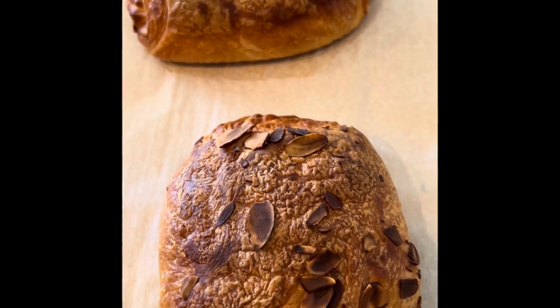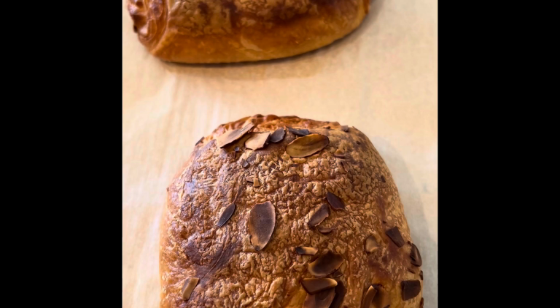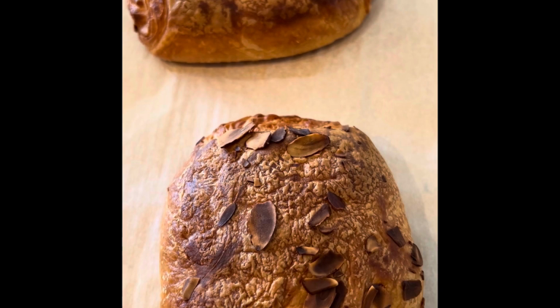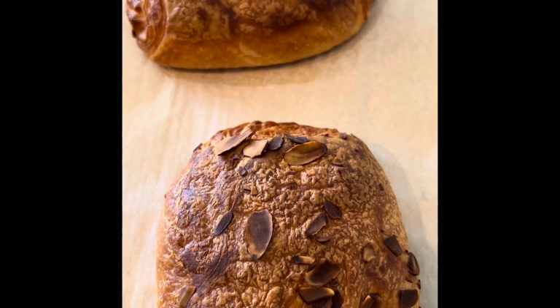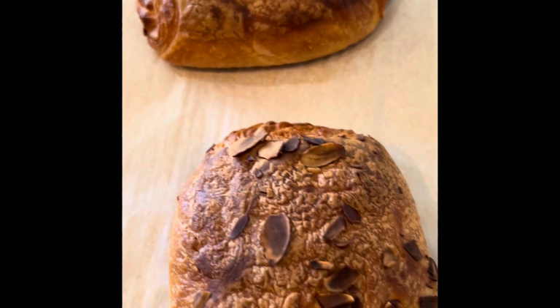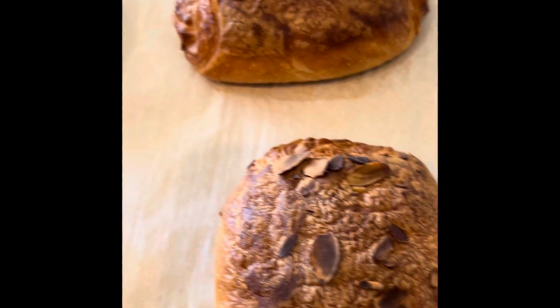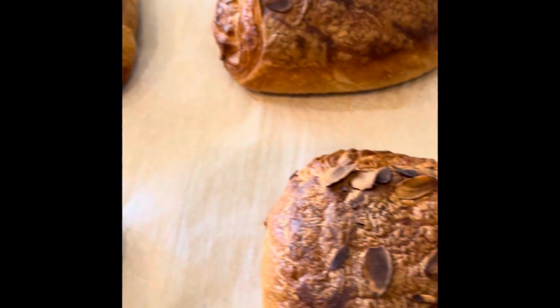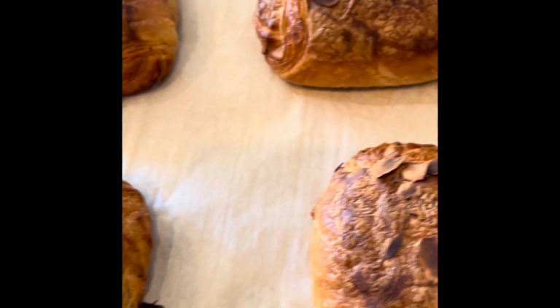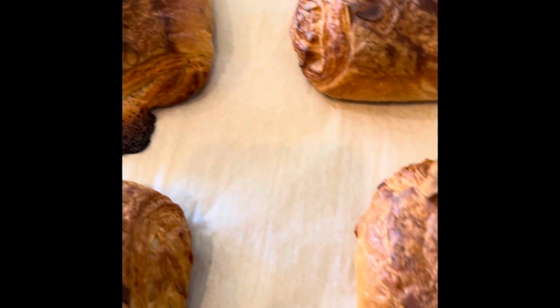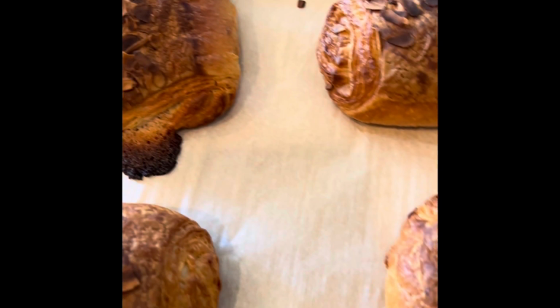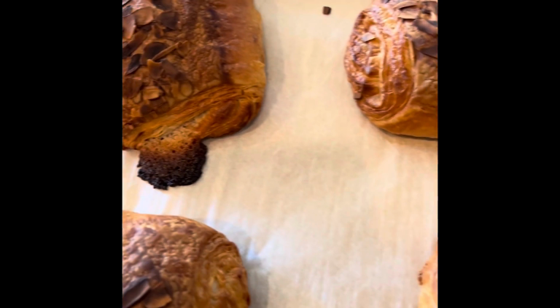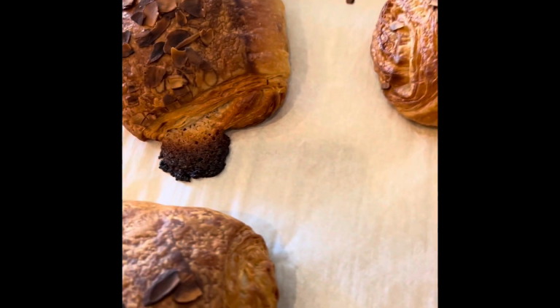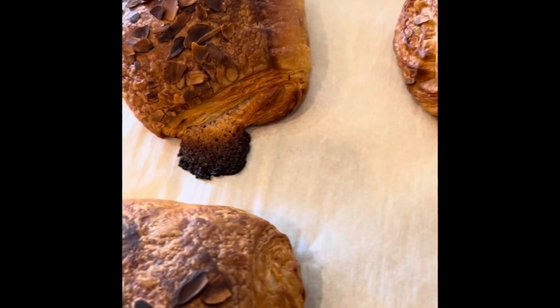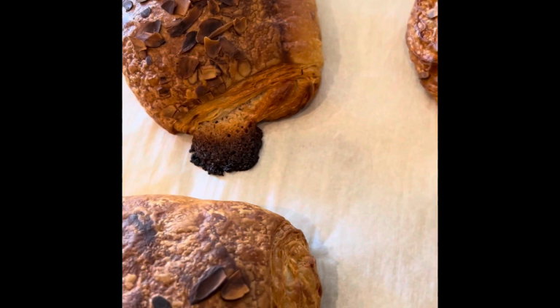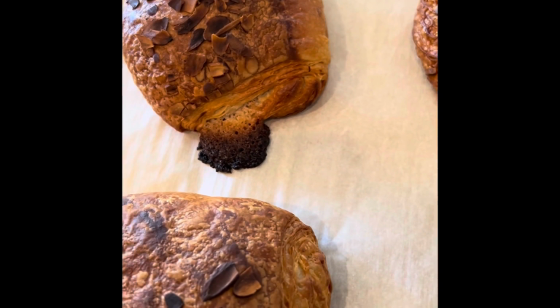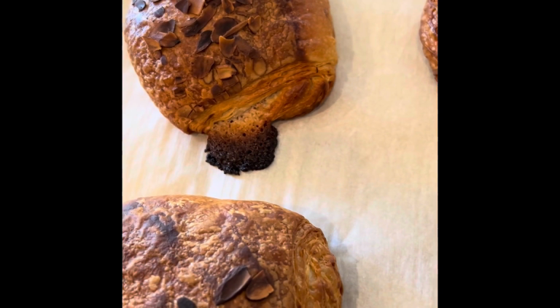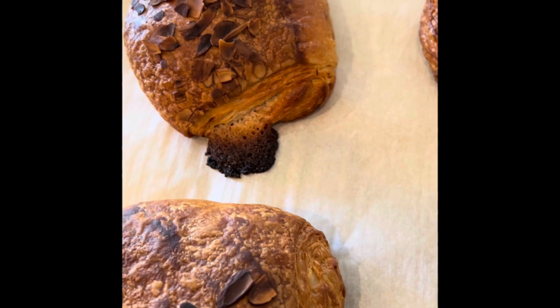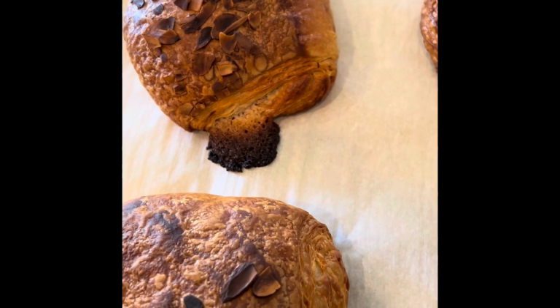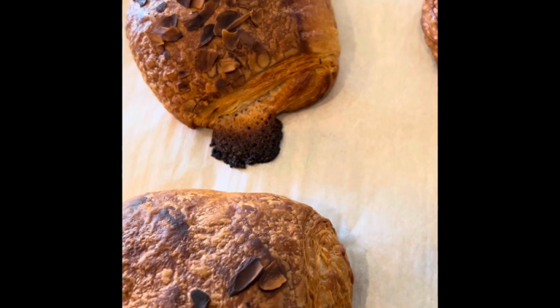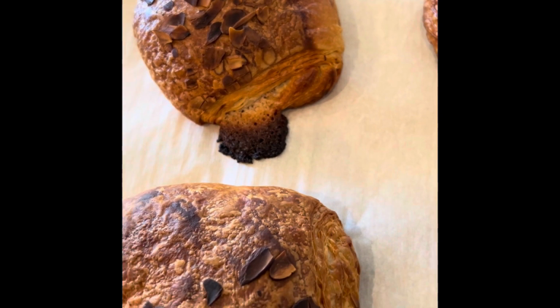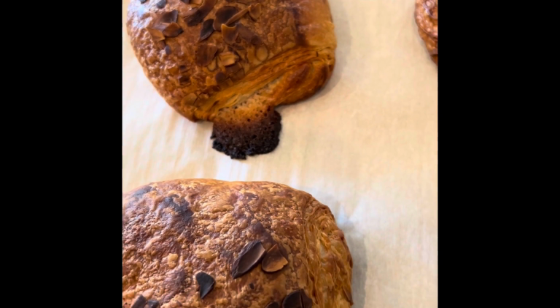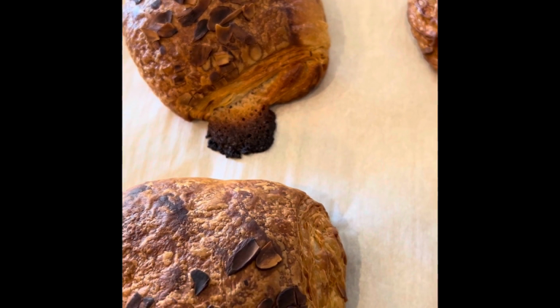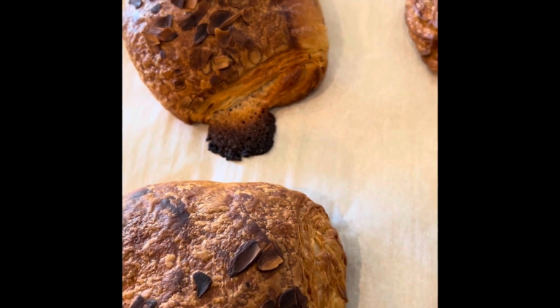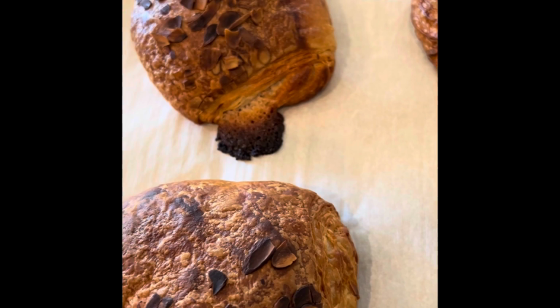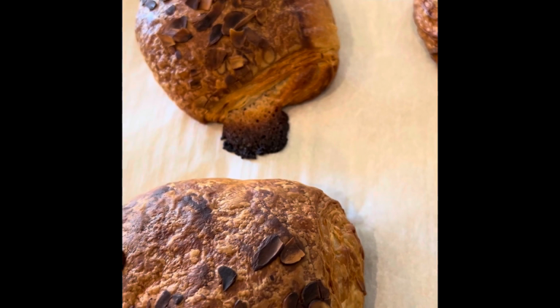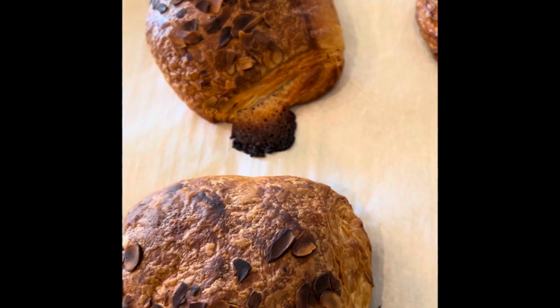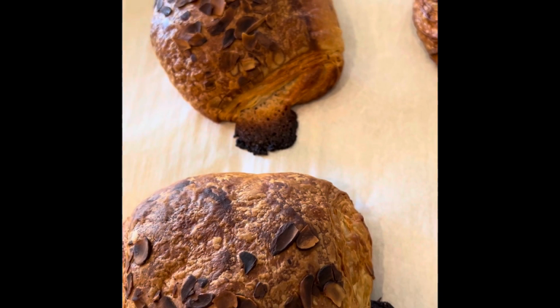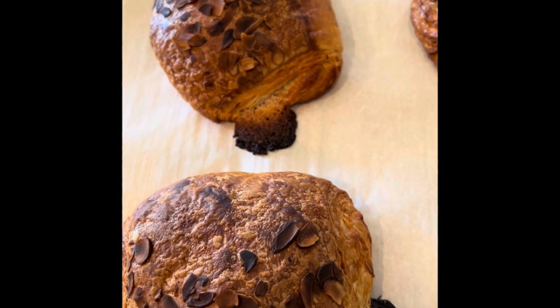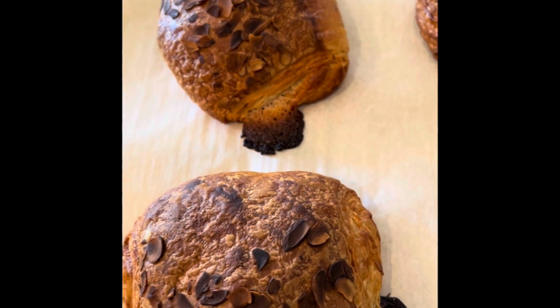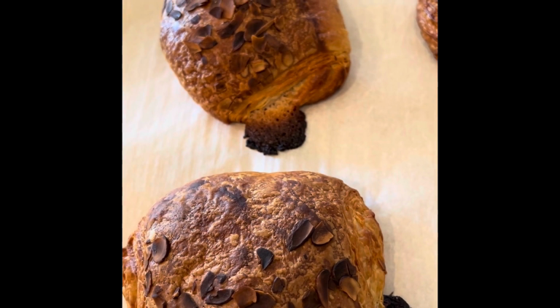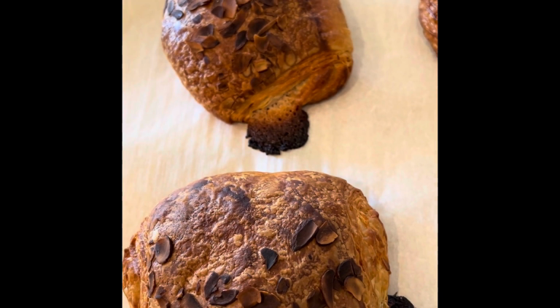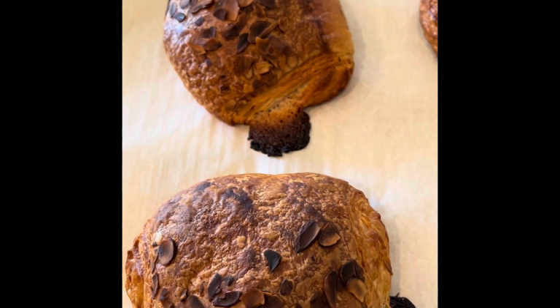I also see that some of the filling has seeped out. Let's go ahead and see how it tastes.